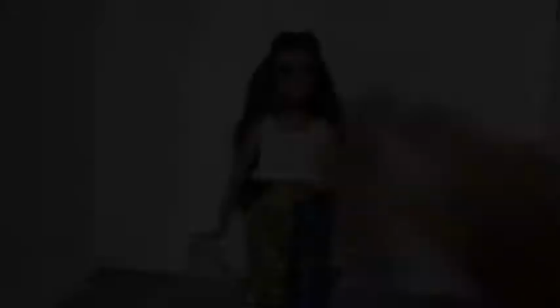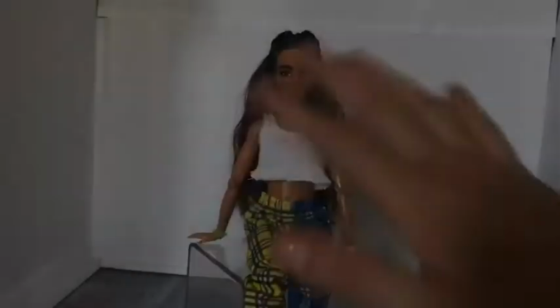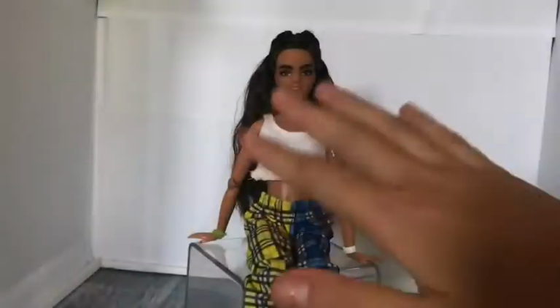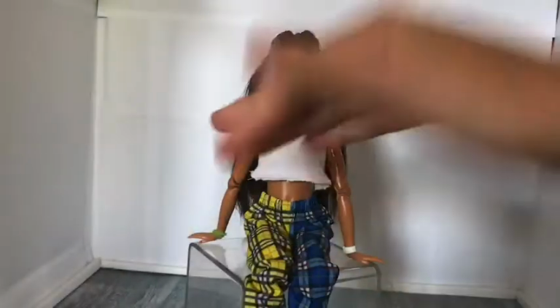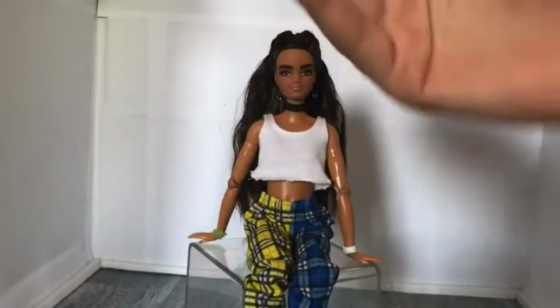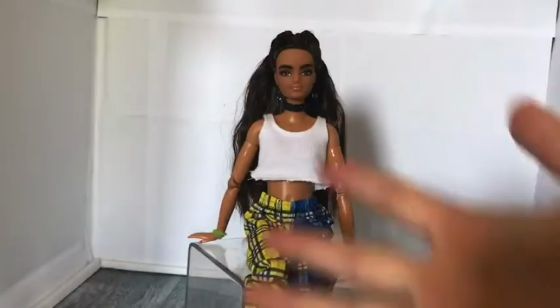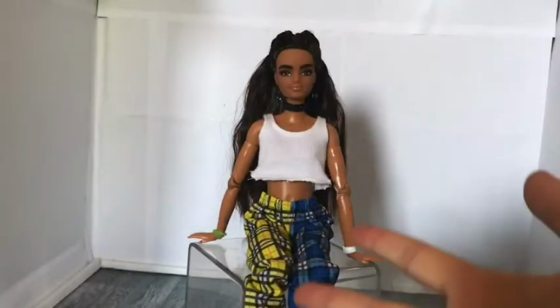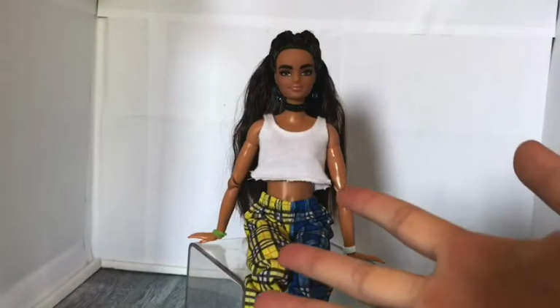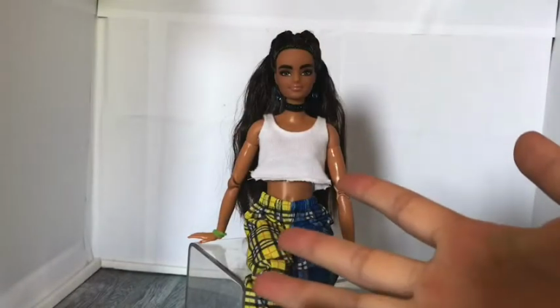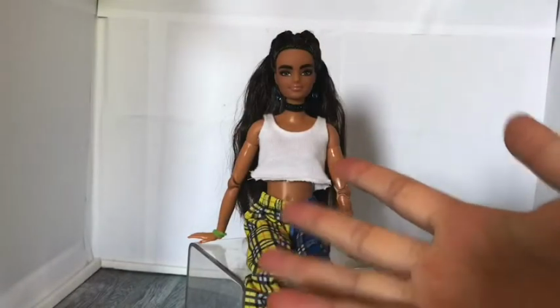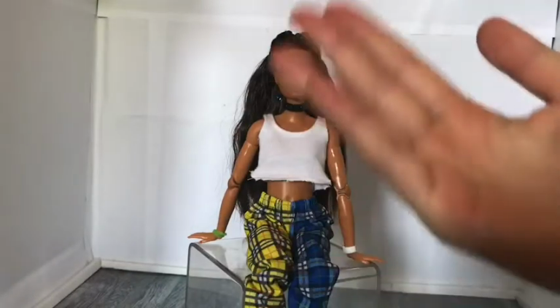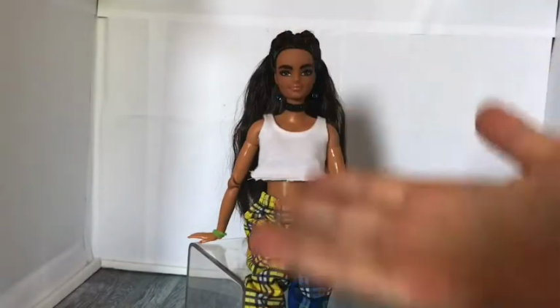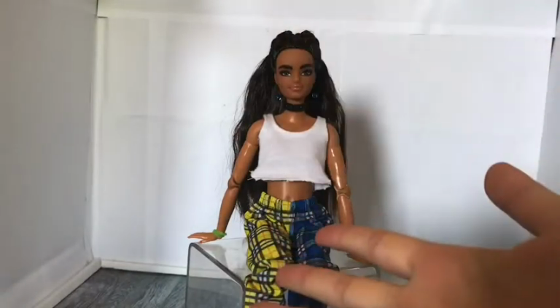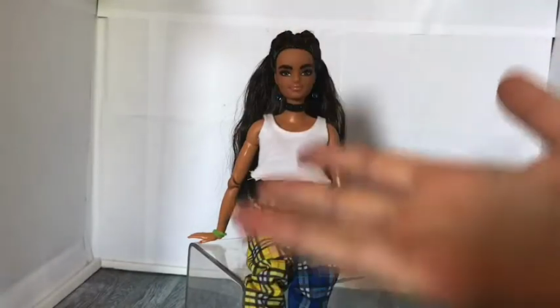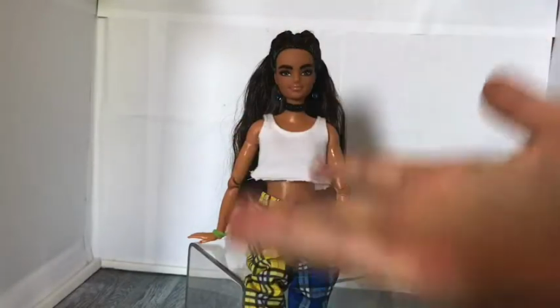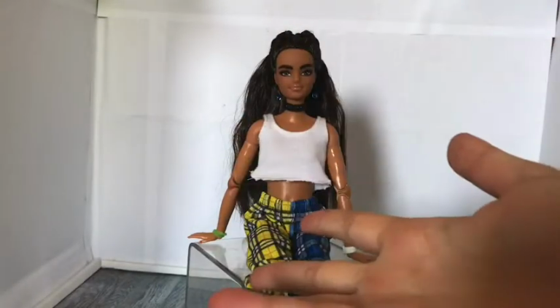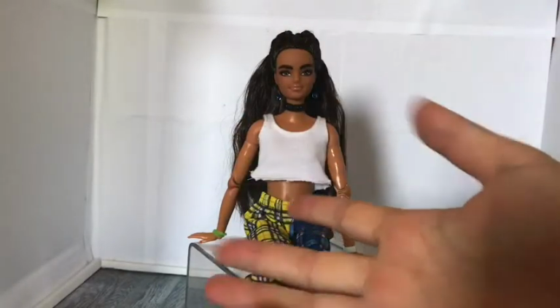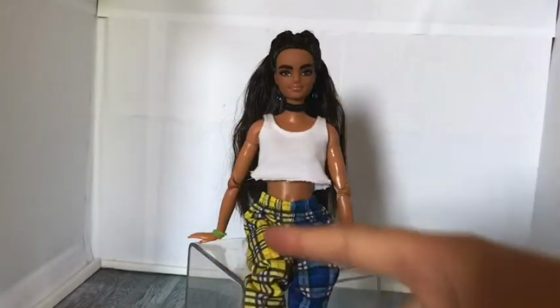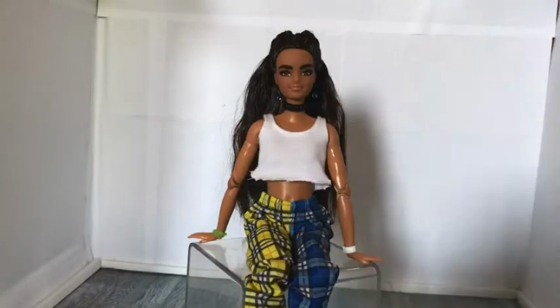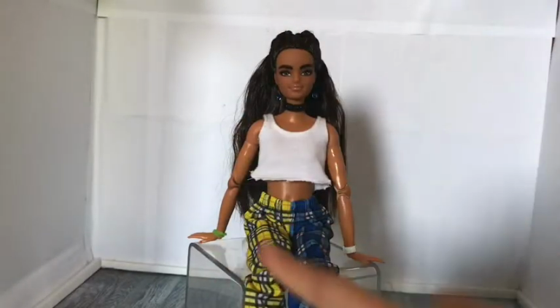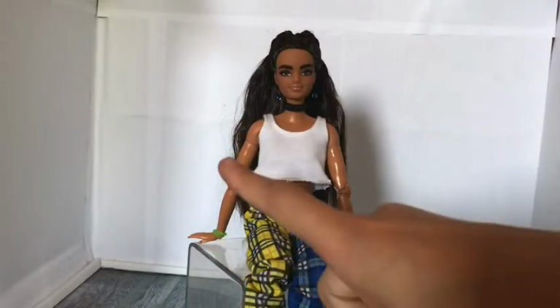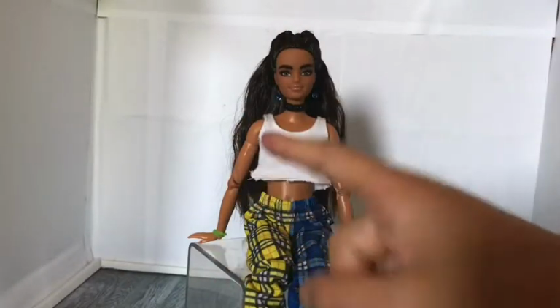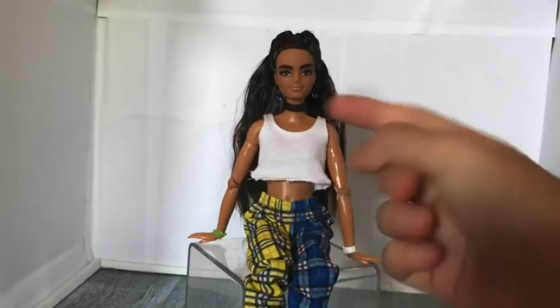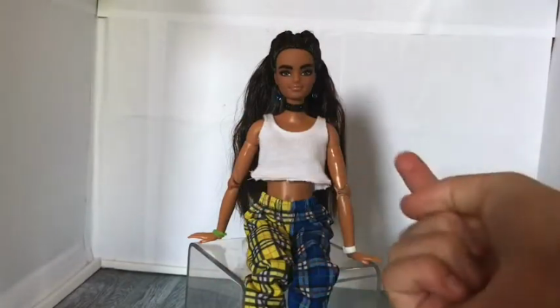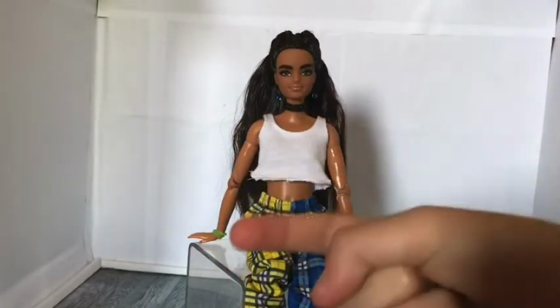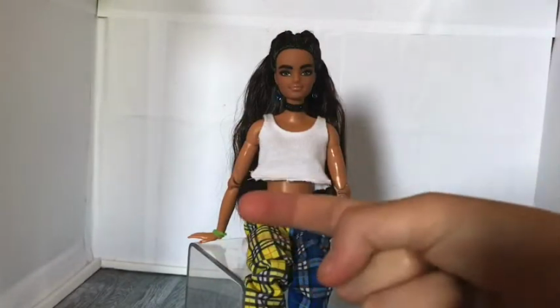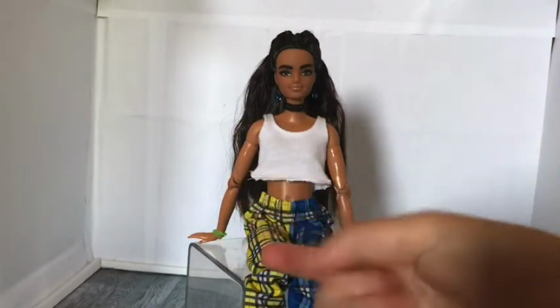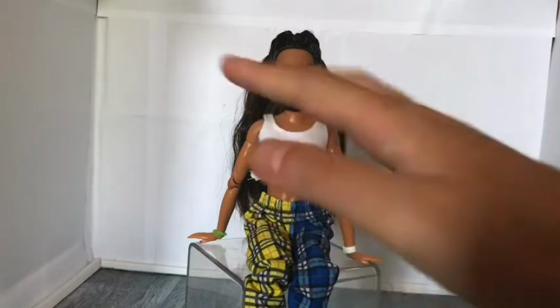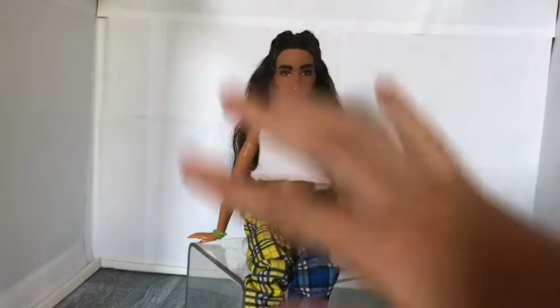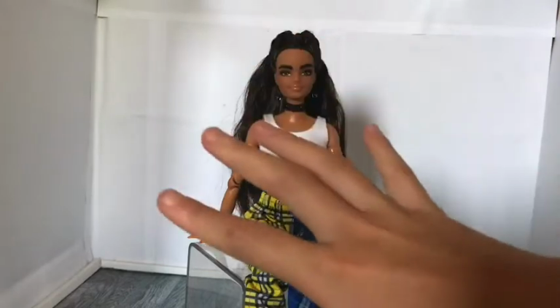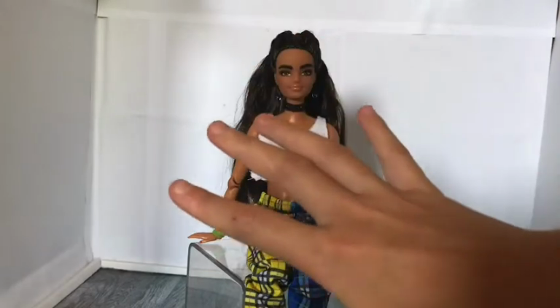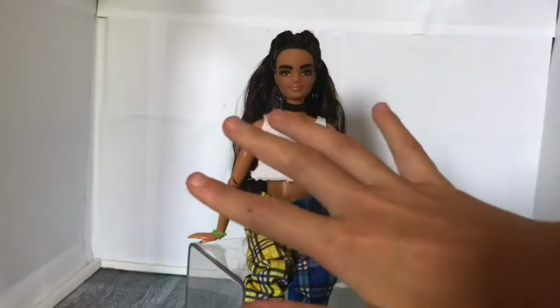Hi guys! Welcome back to my channel. It's me, Doll in a Box, and today I'm going to be showing you guys 5 mini crafts.